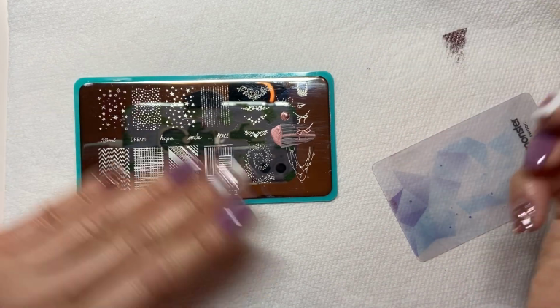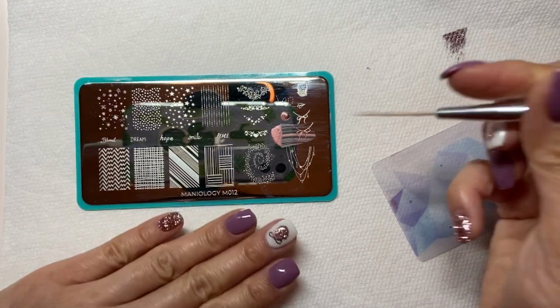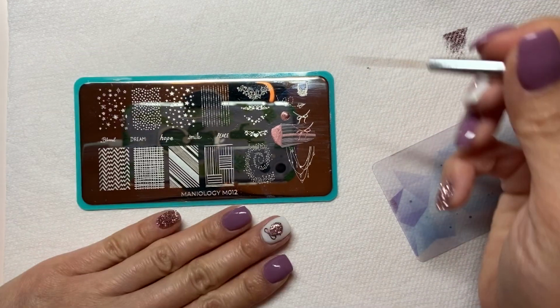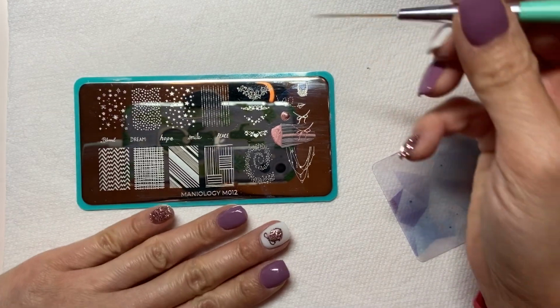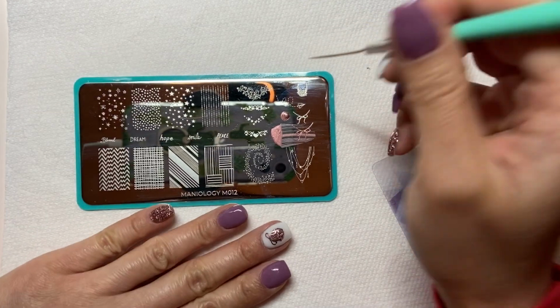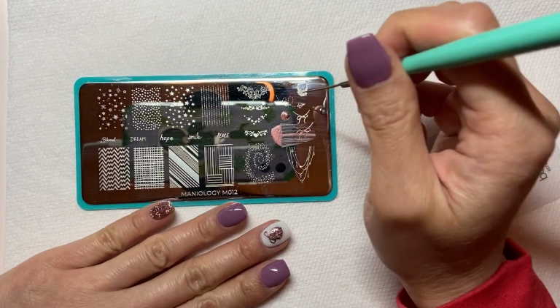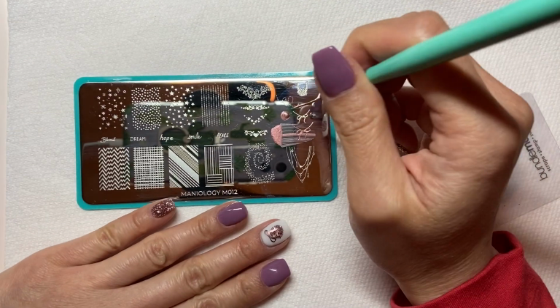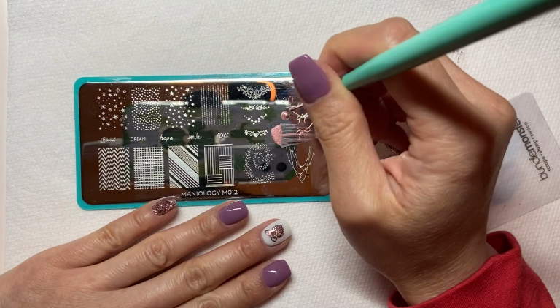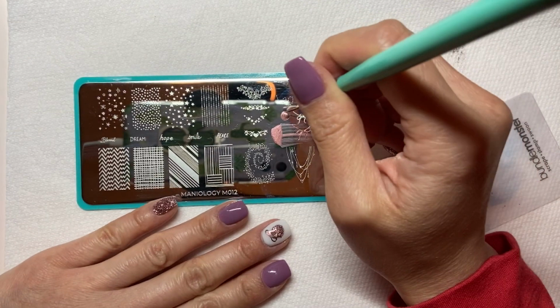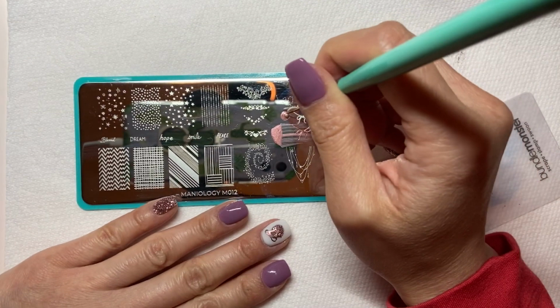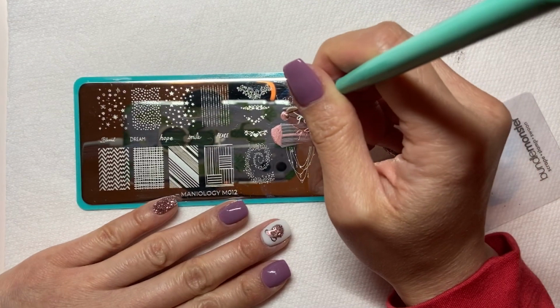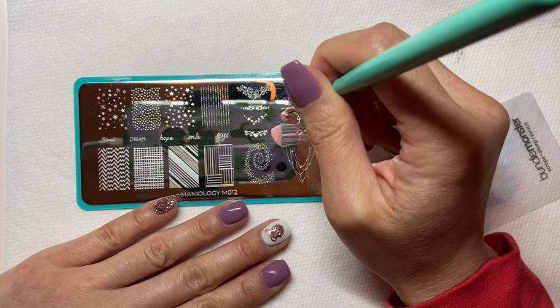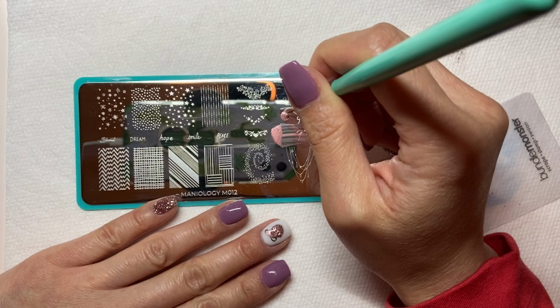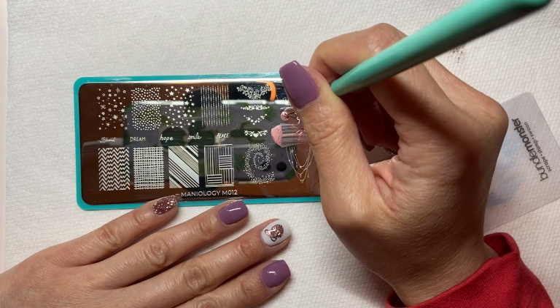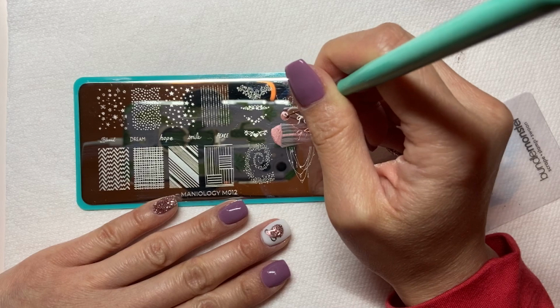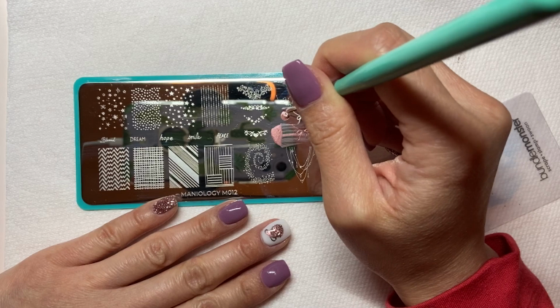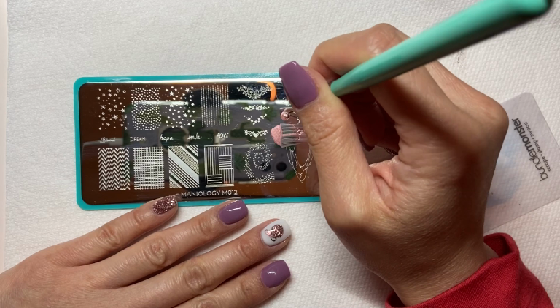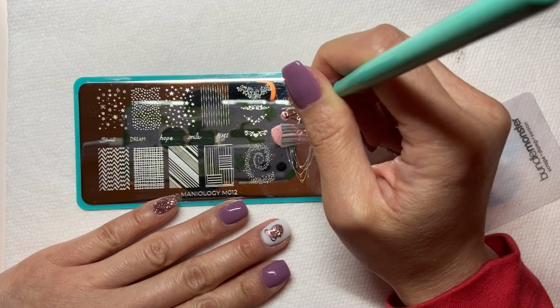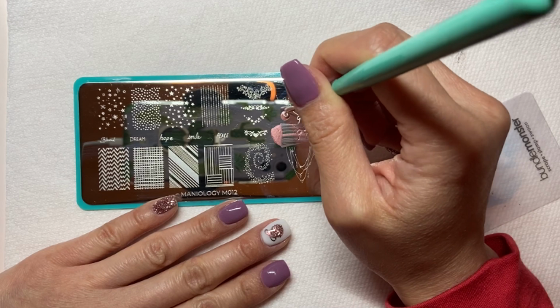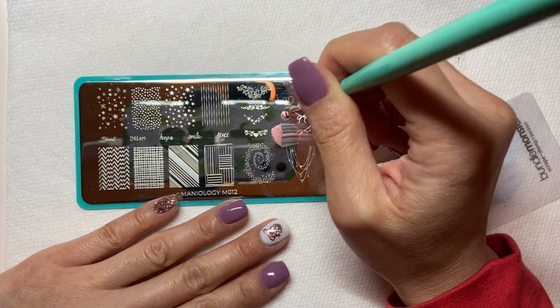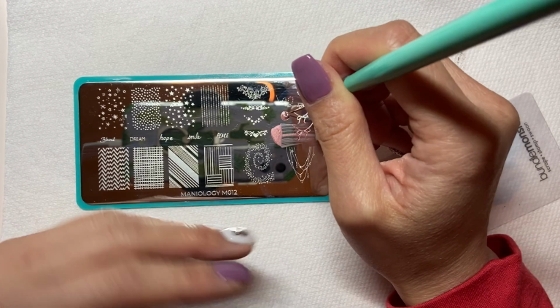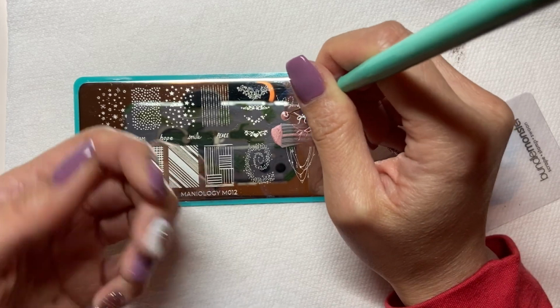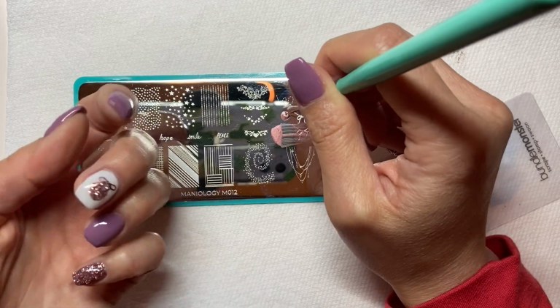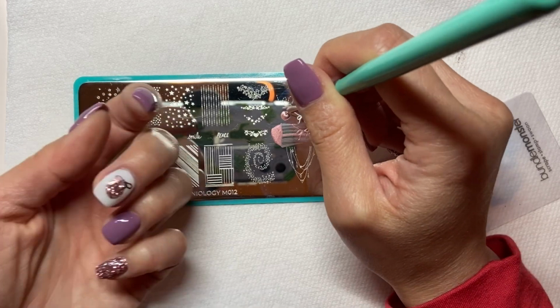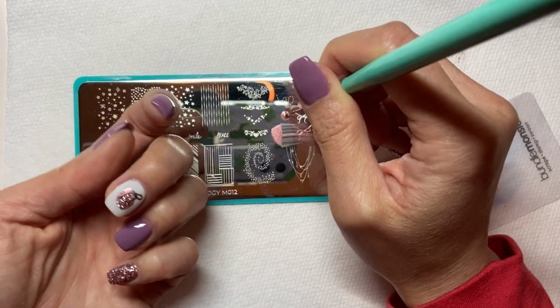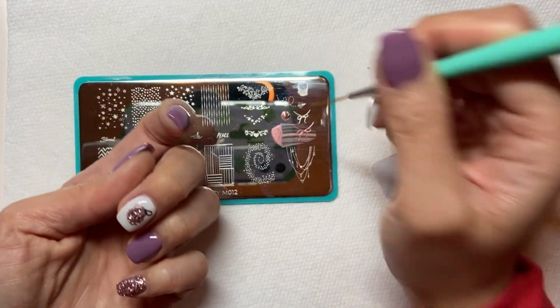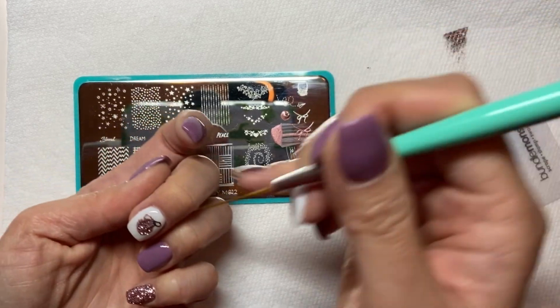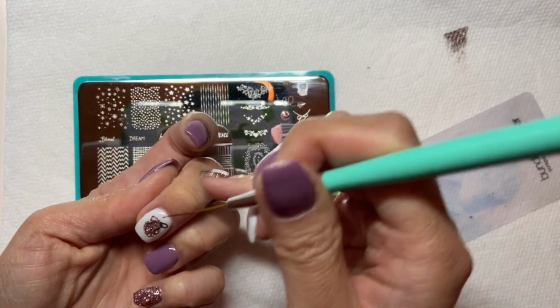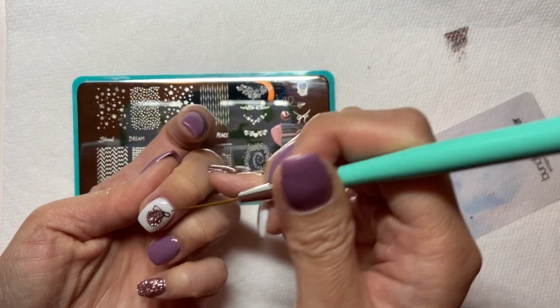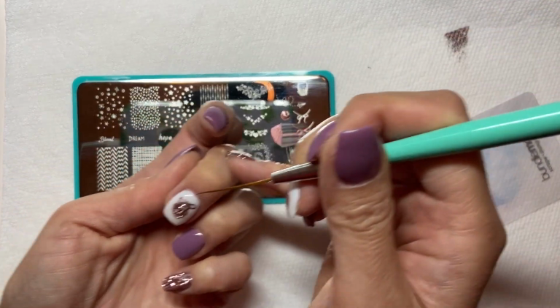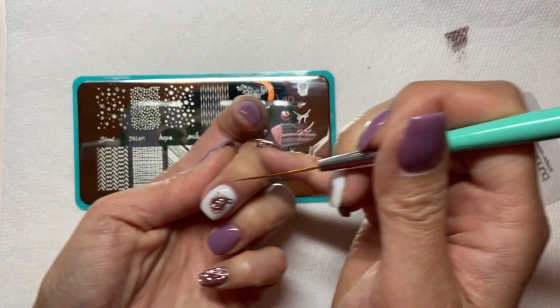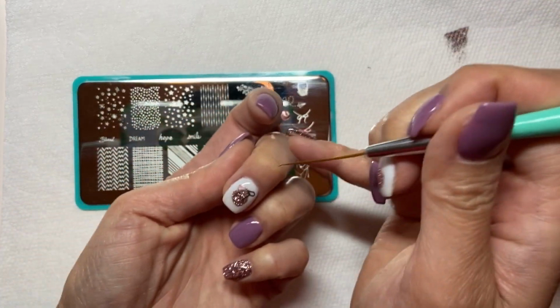I'm going to take a thin brush and use that to extend my bow to the cuticle area.